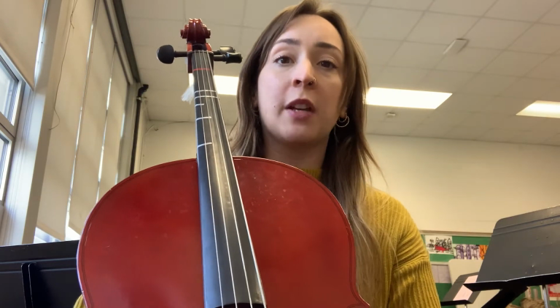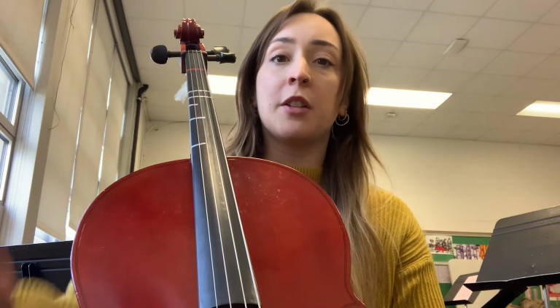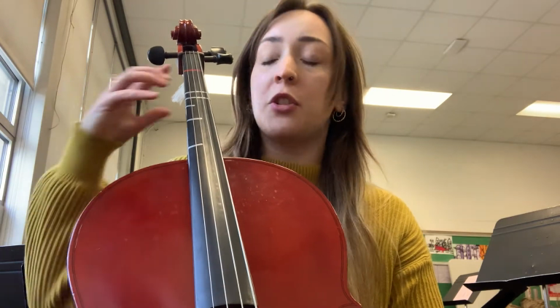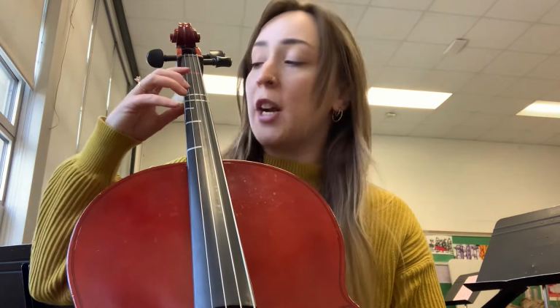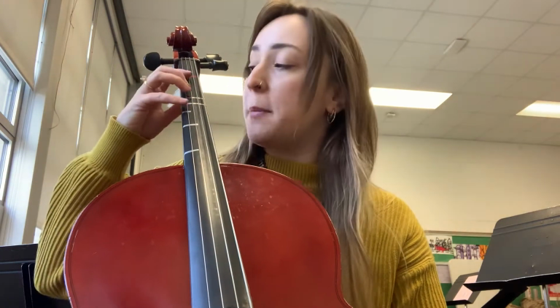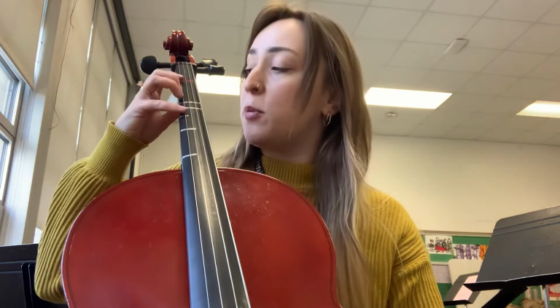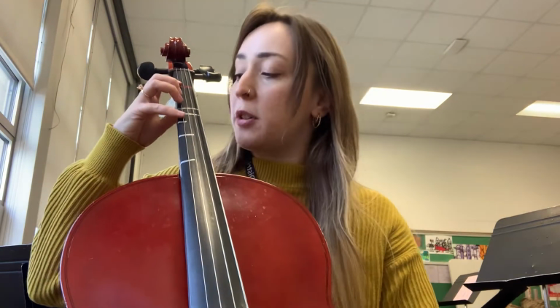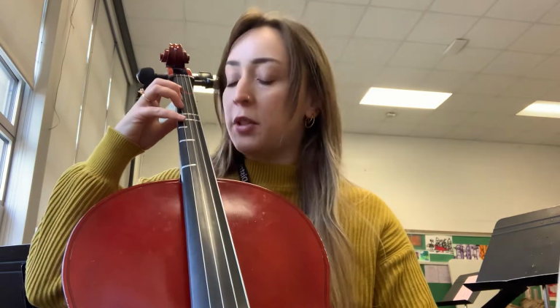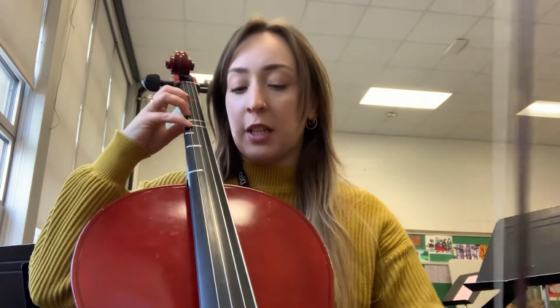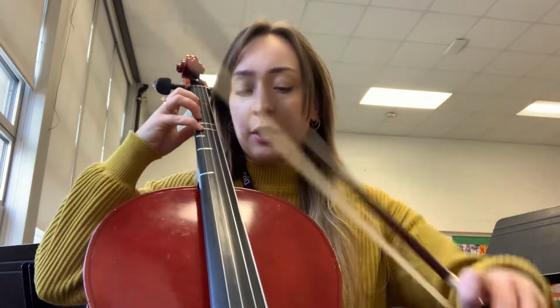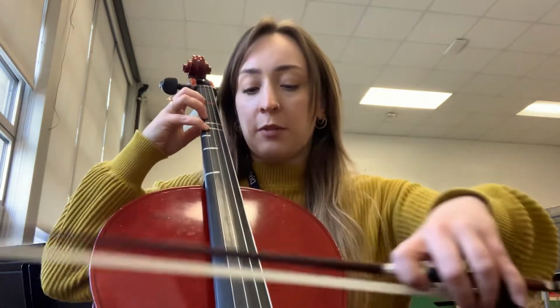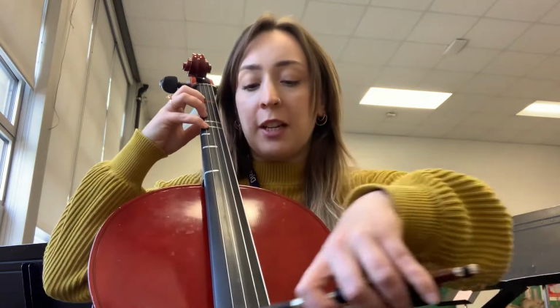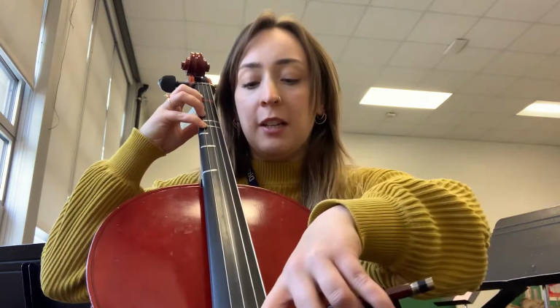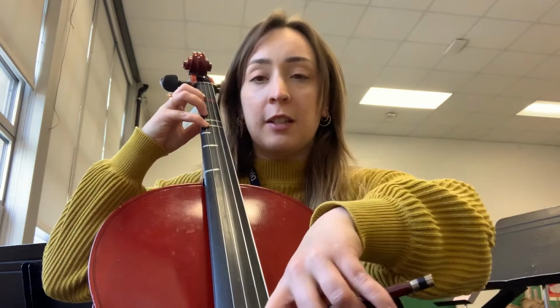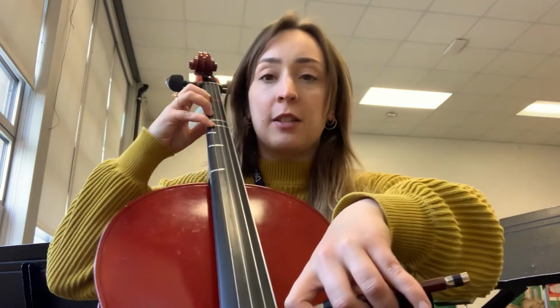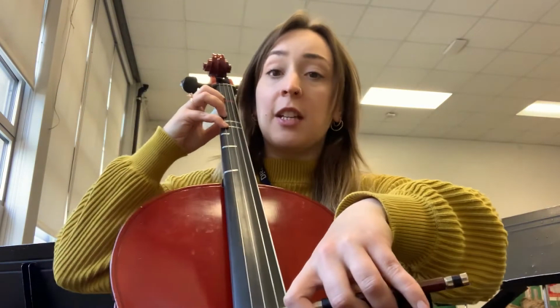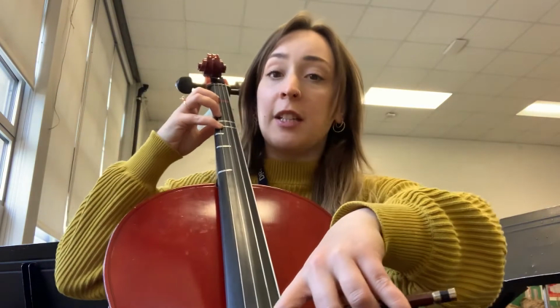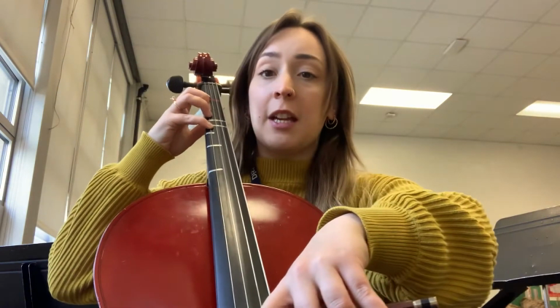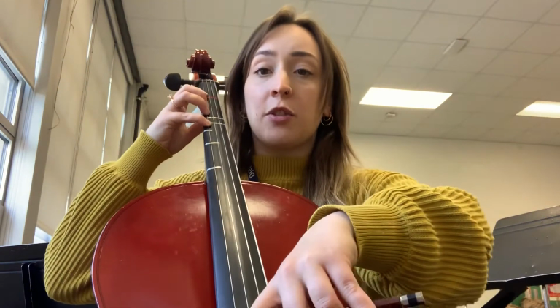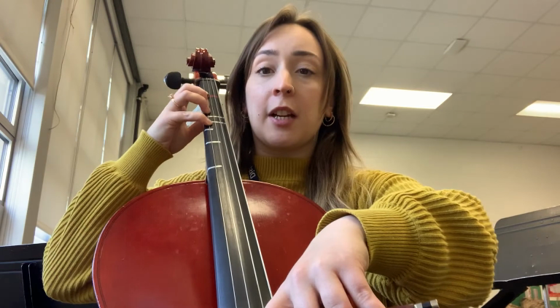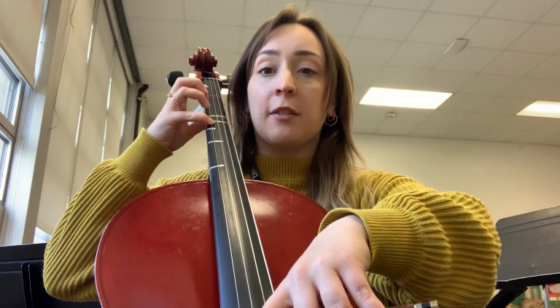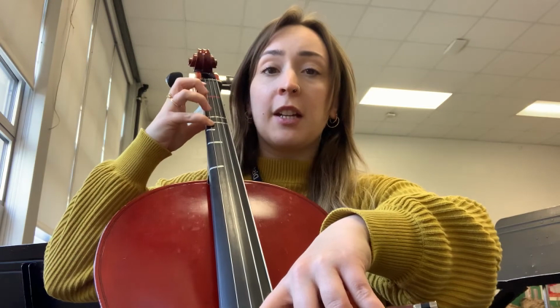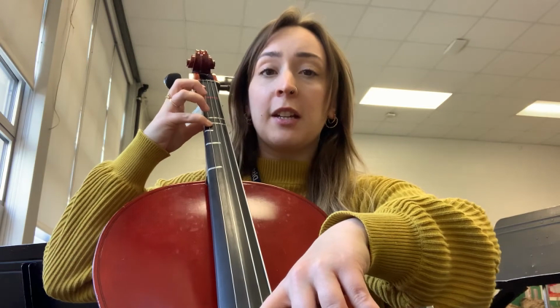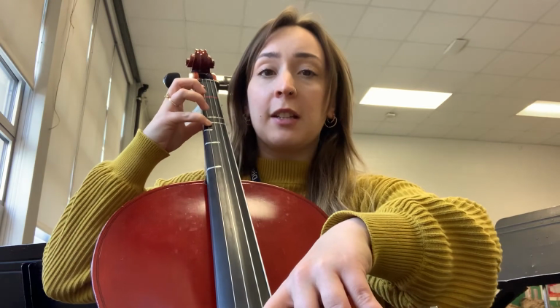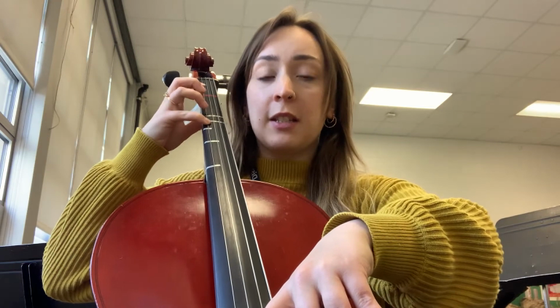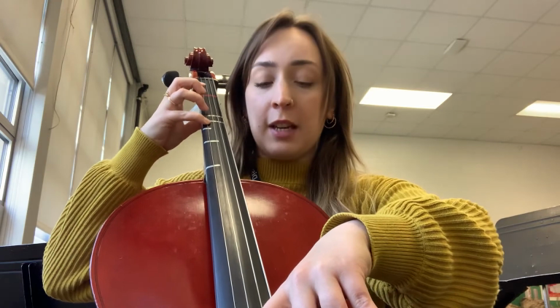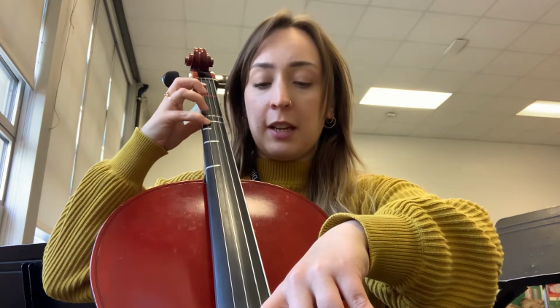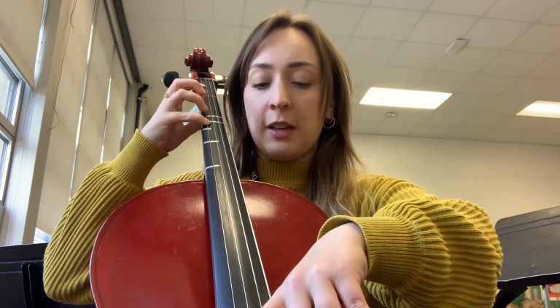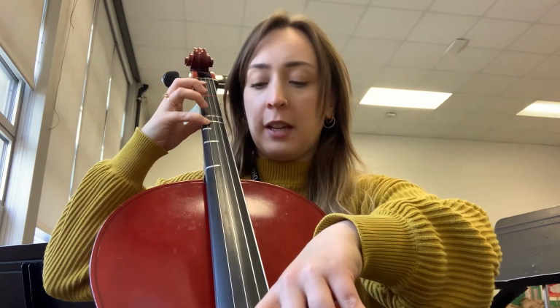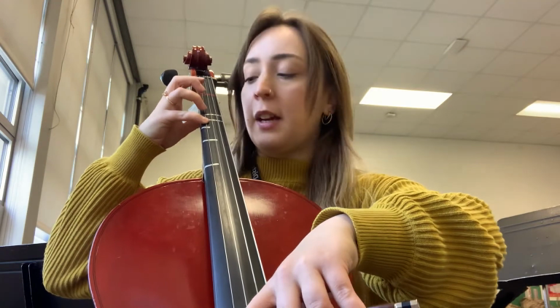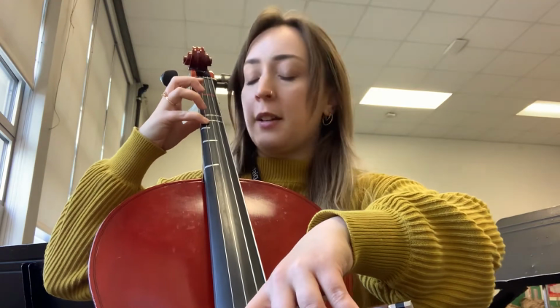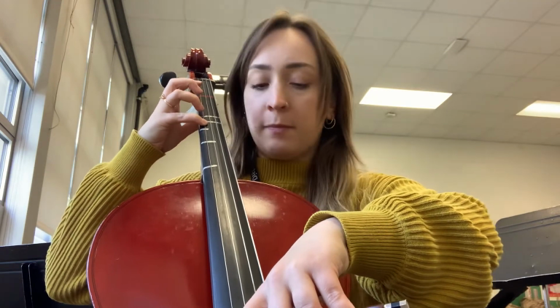So let's try it at number 106. Ready? D on the A string. Ready, set, and...